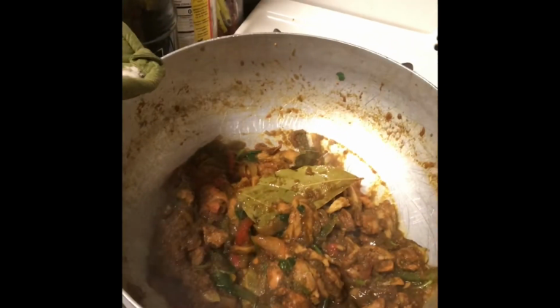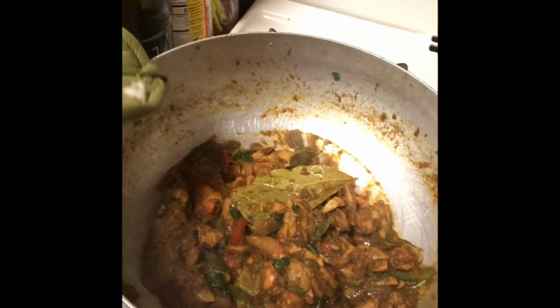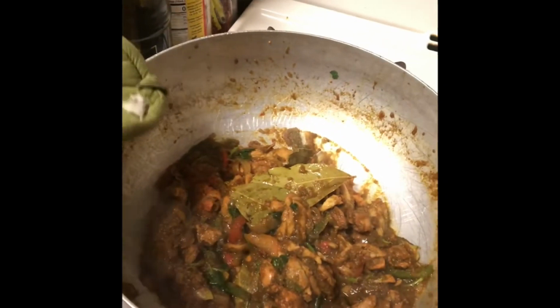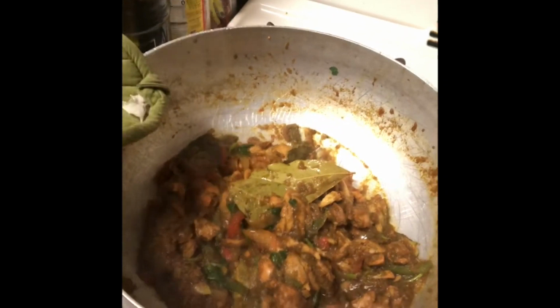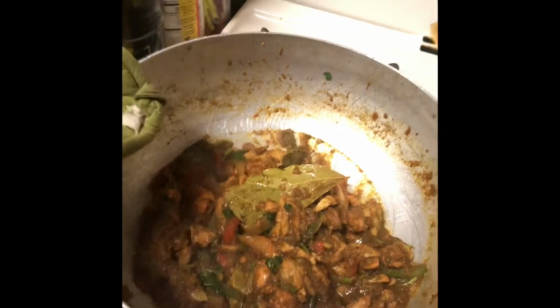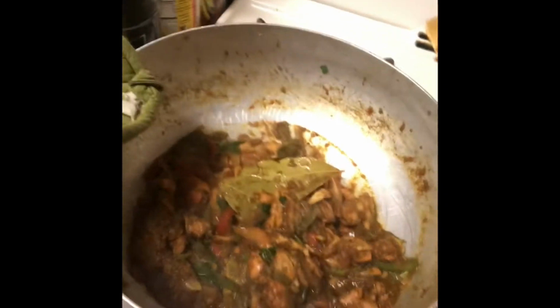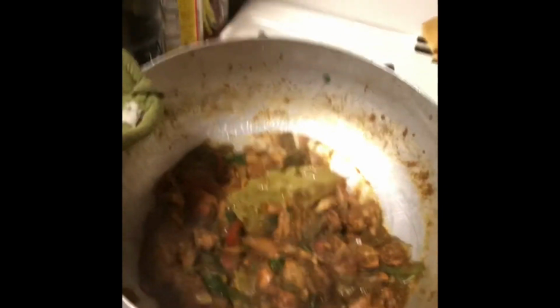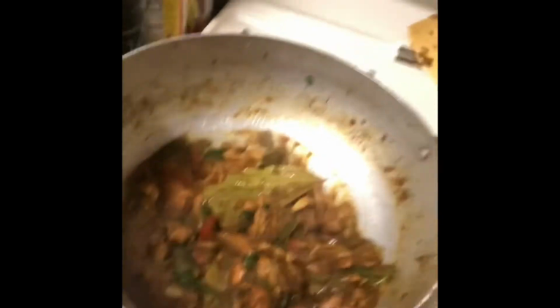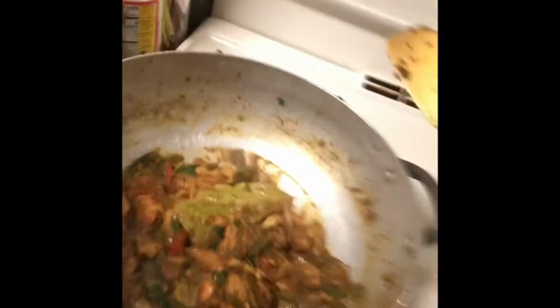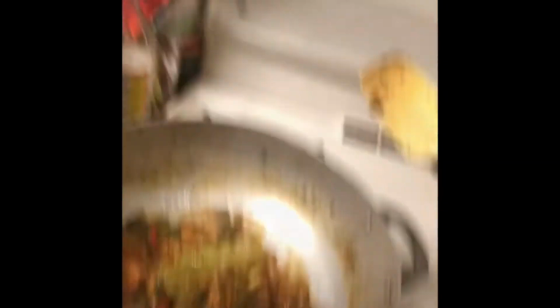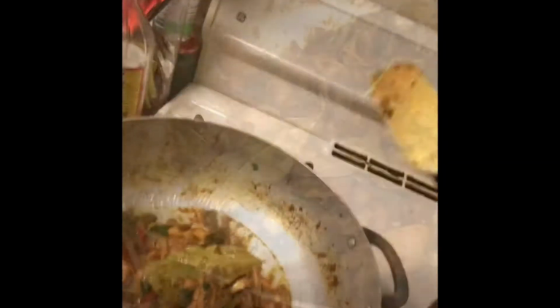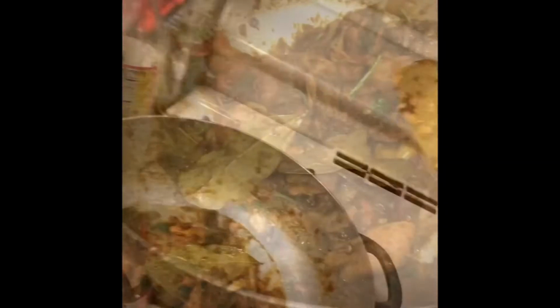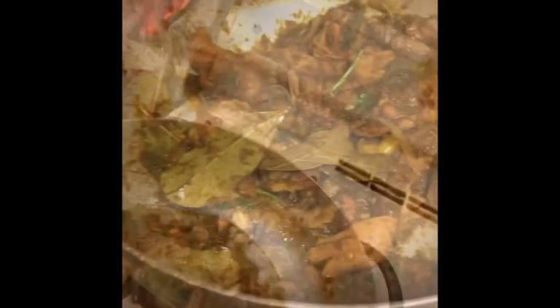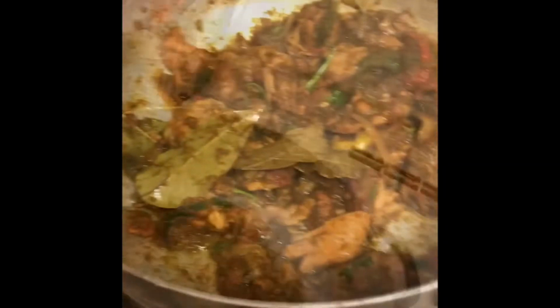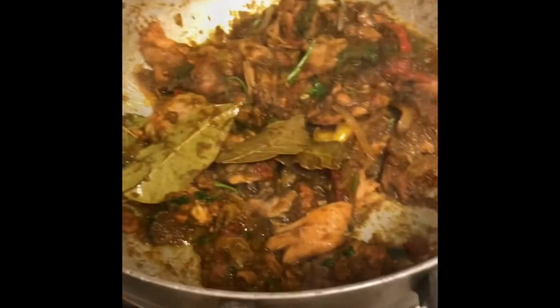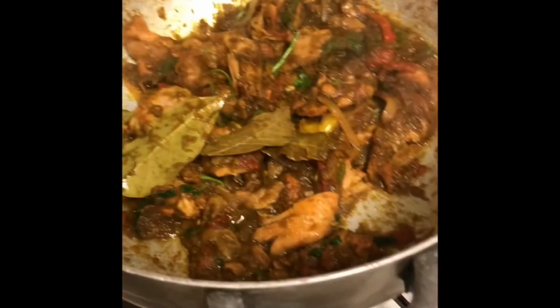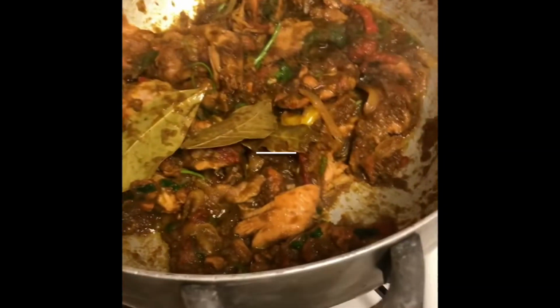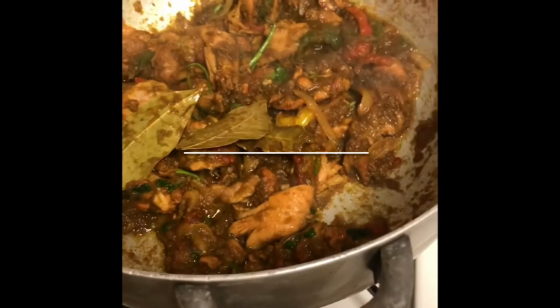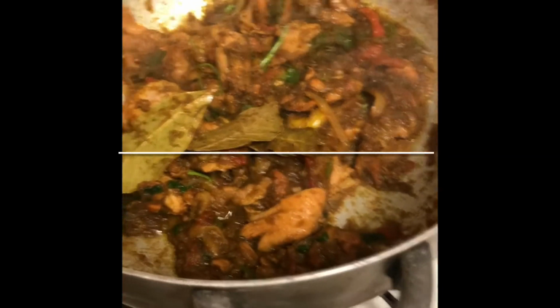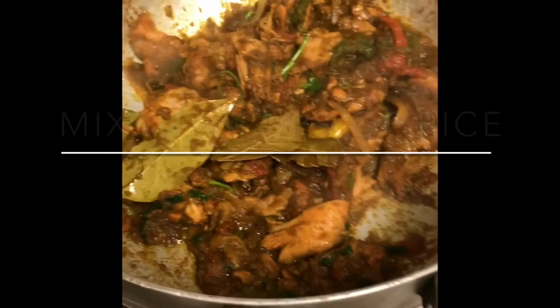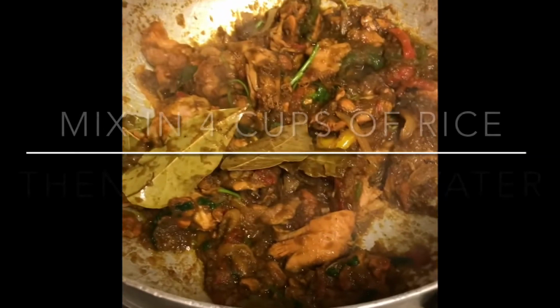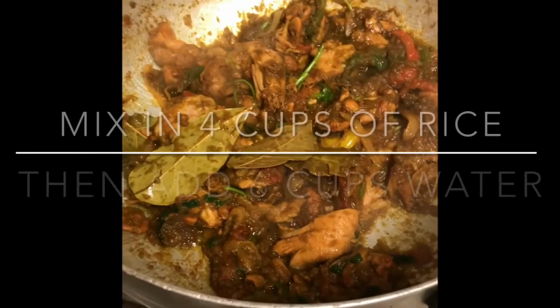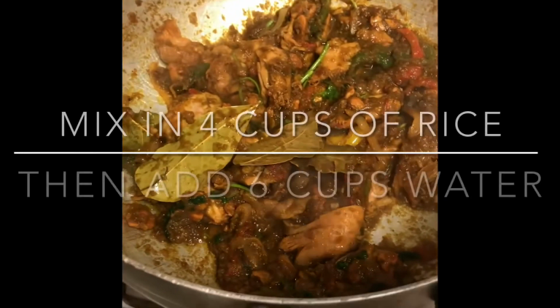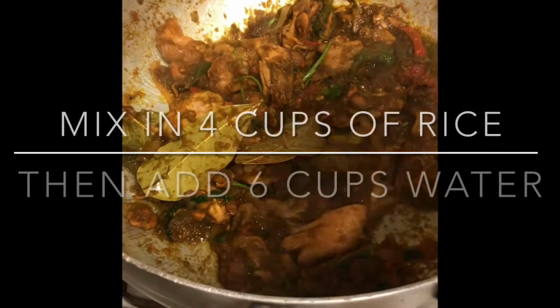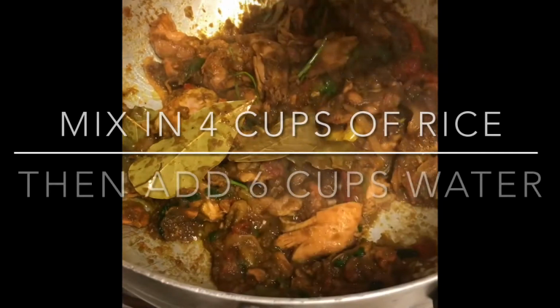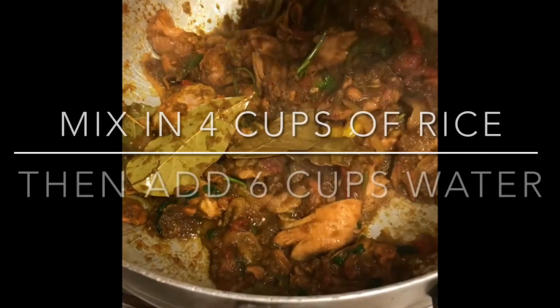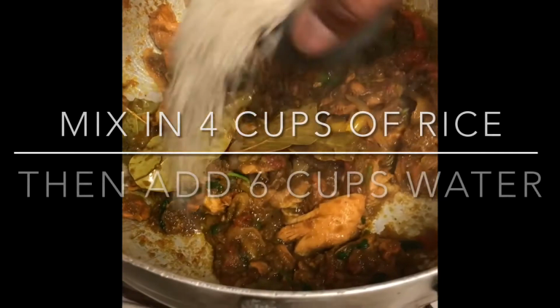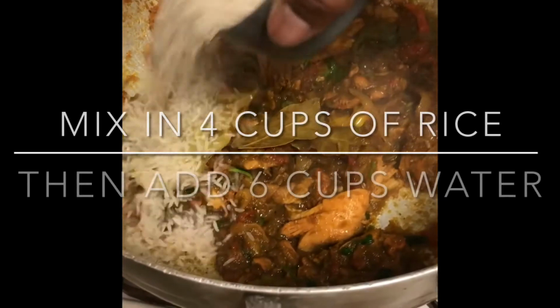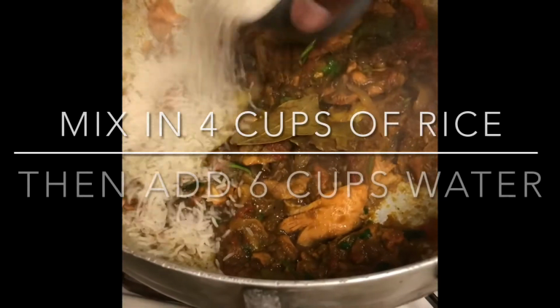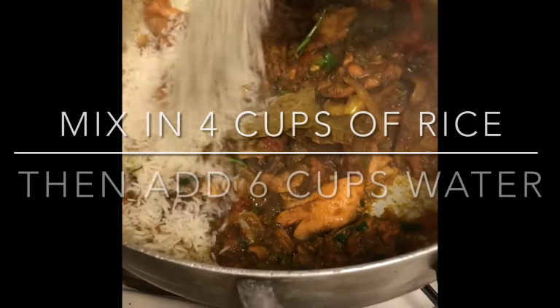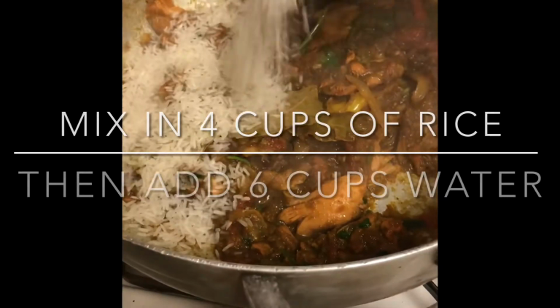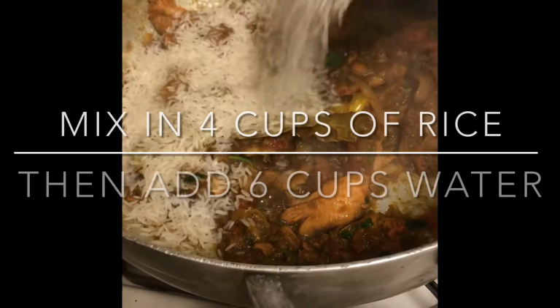Chicken is nice and browned. Now we're going to add our rice. You should watch the How to Make White Rice video — and it rules.